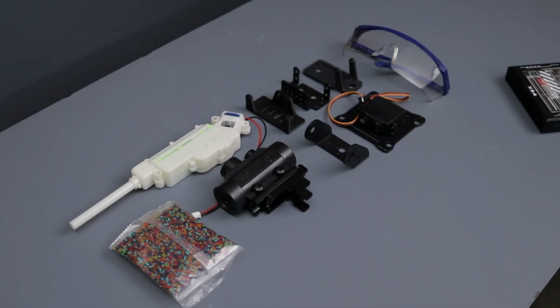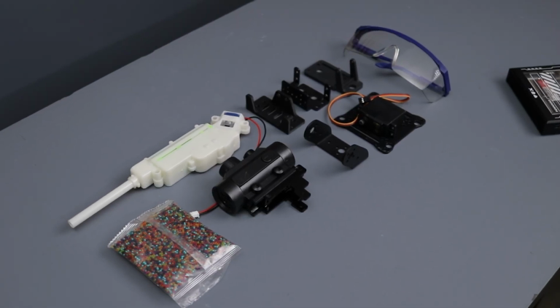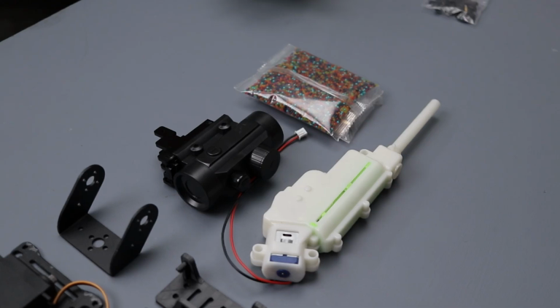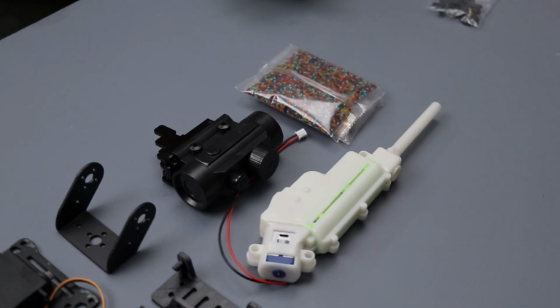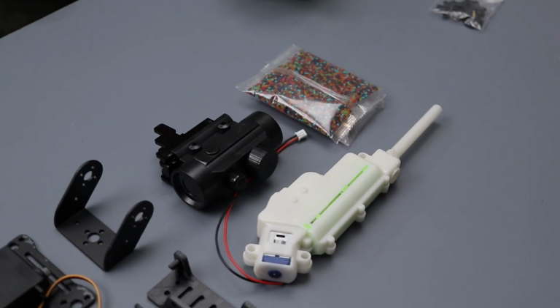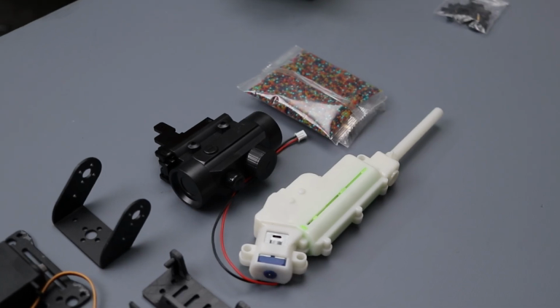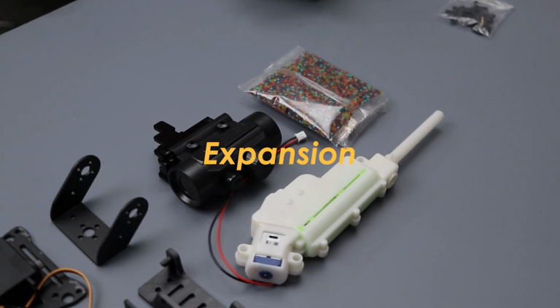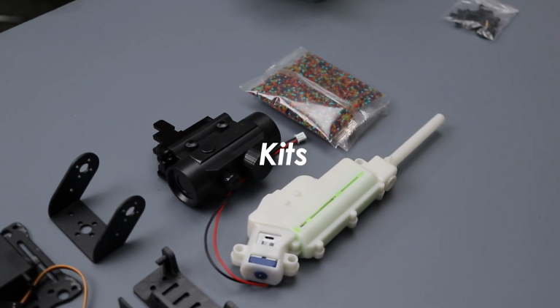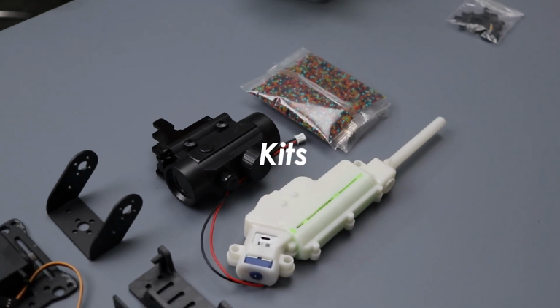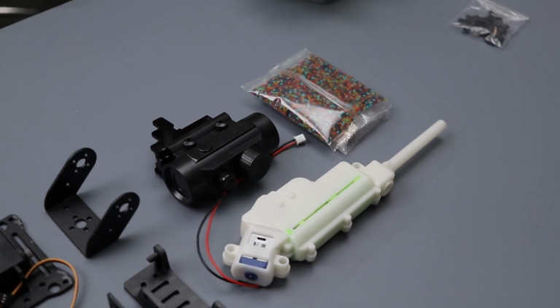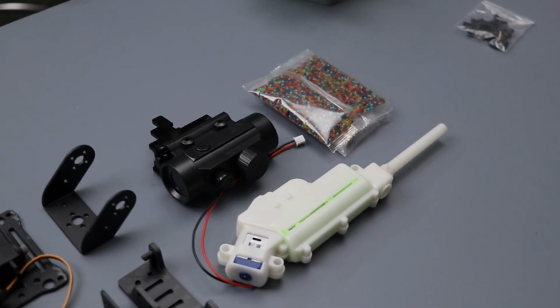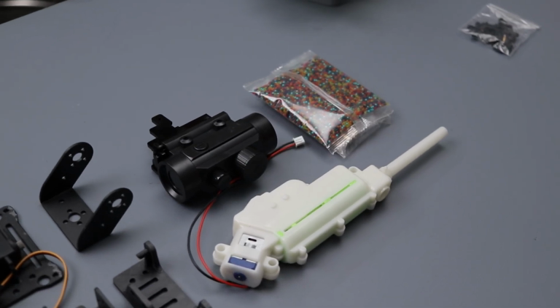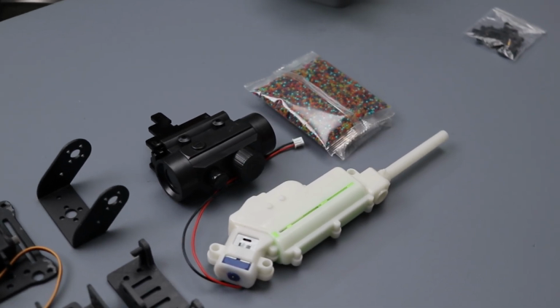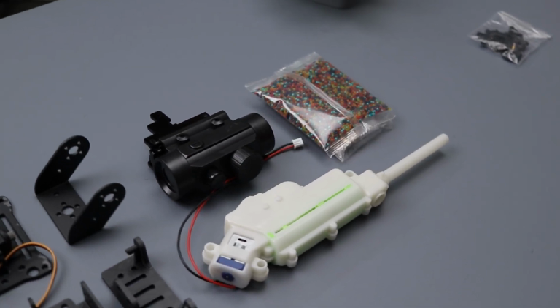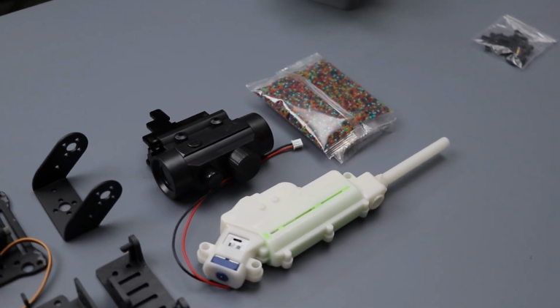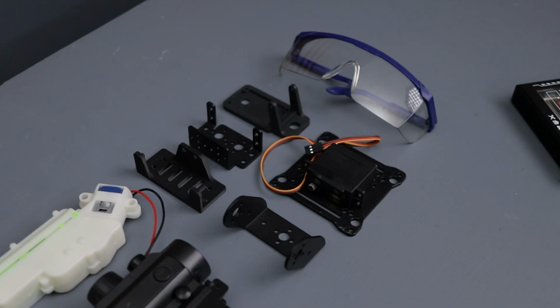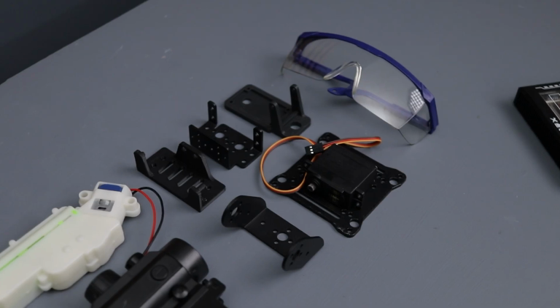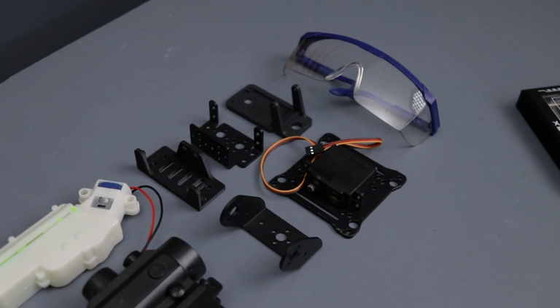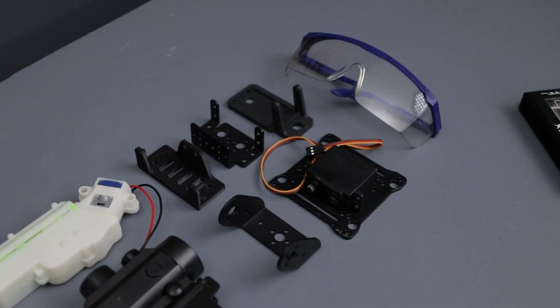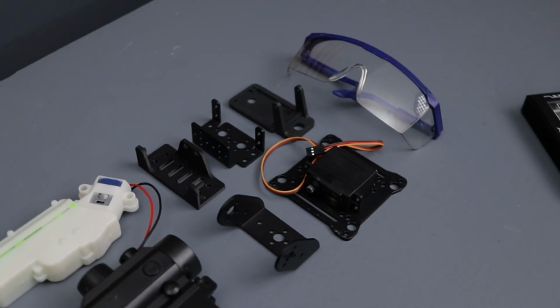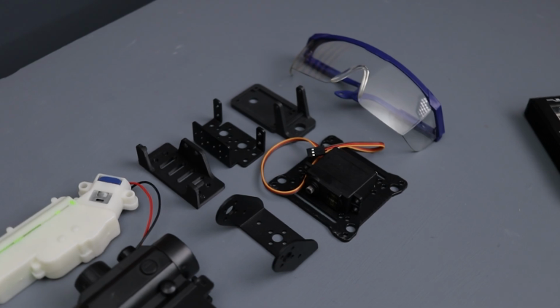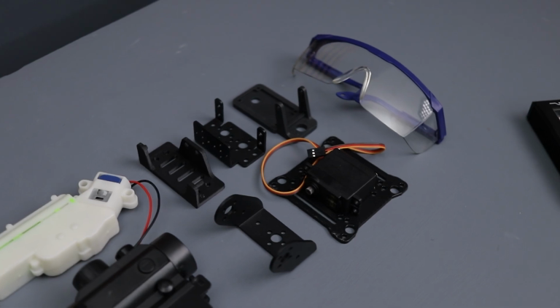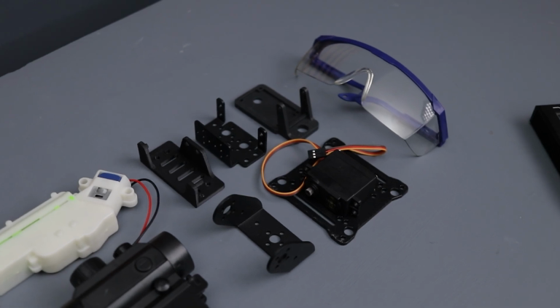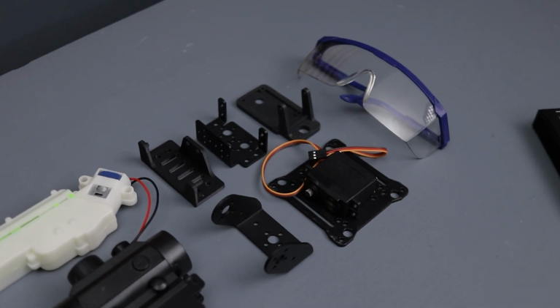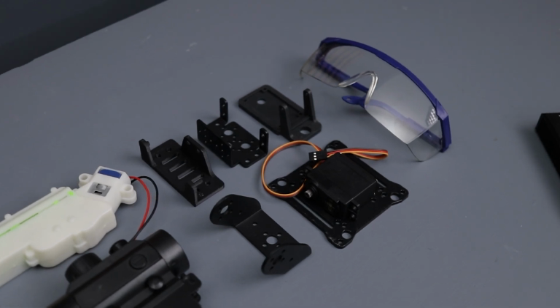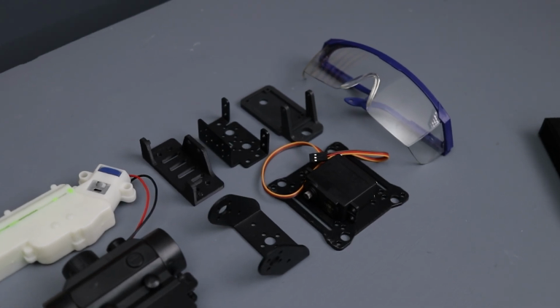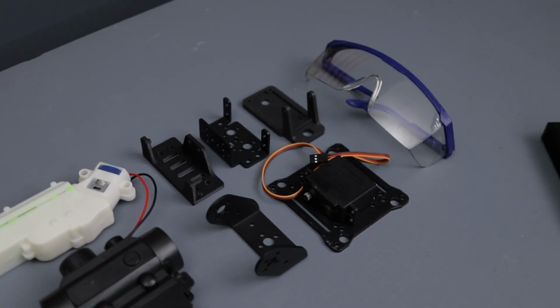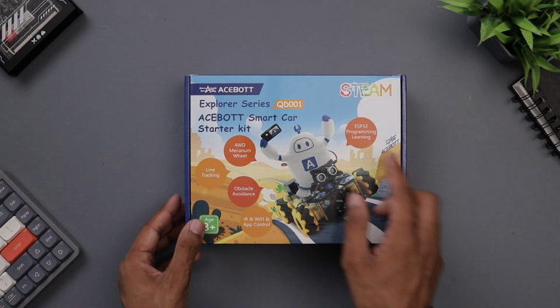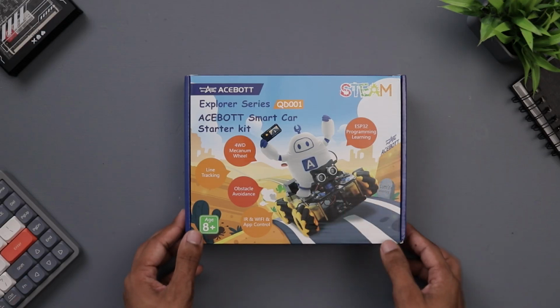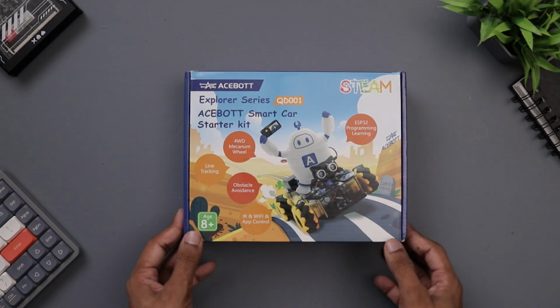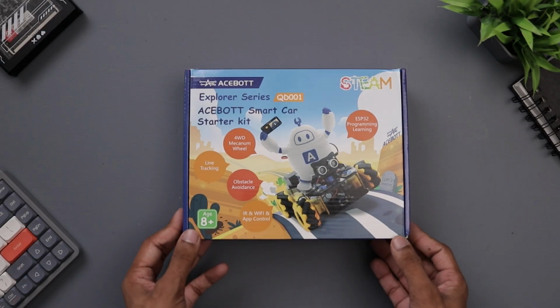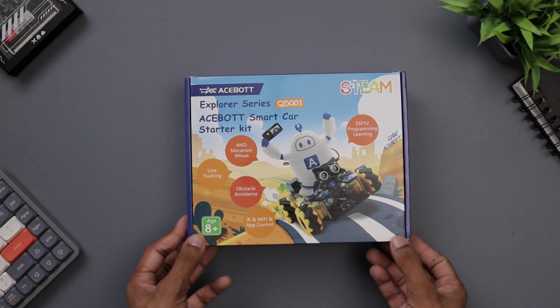Plus it comes with expansion kits that let you transform it into a shooting car or even a mechanical arm car.